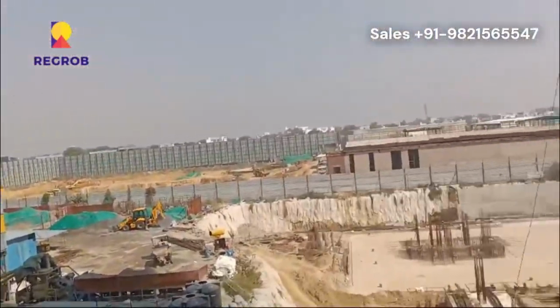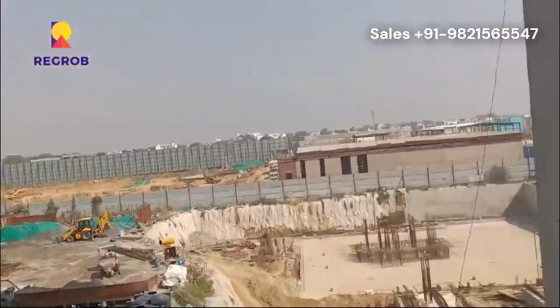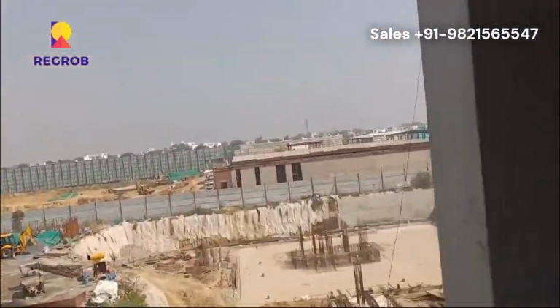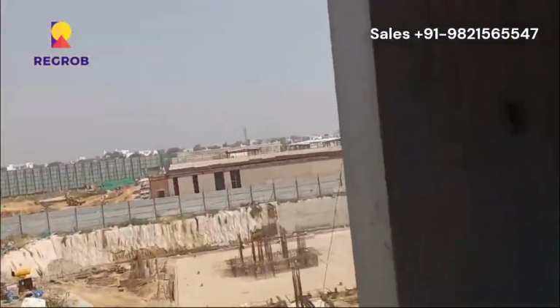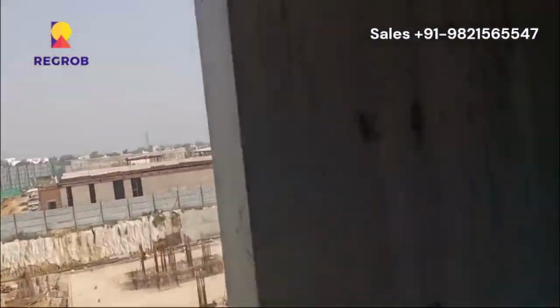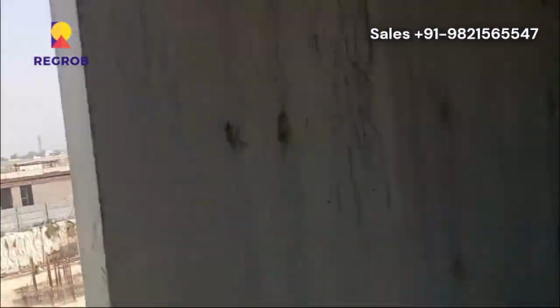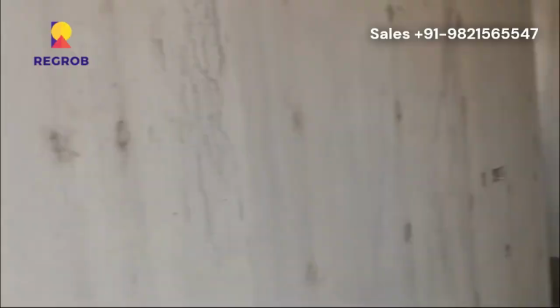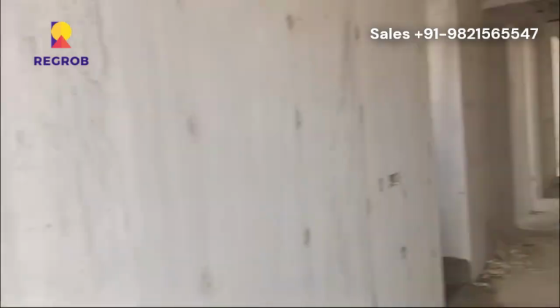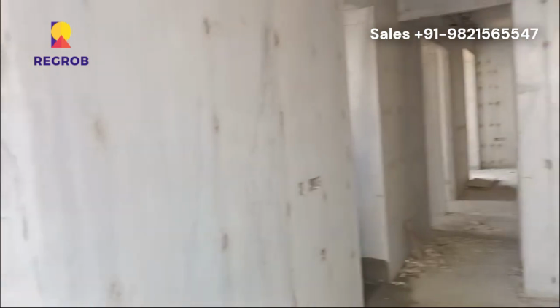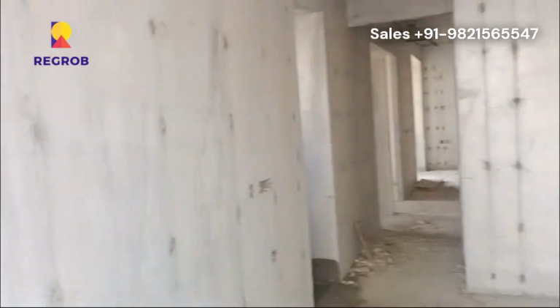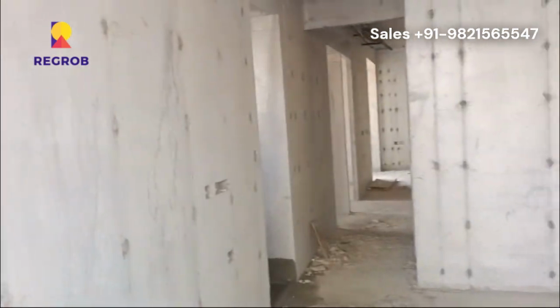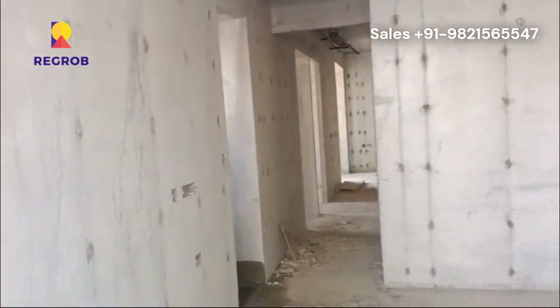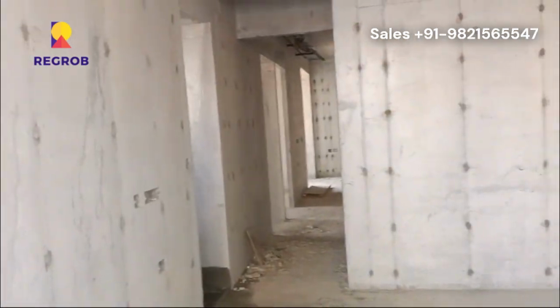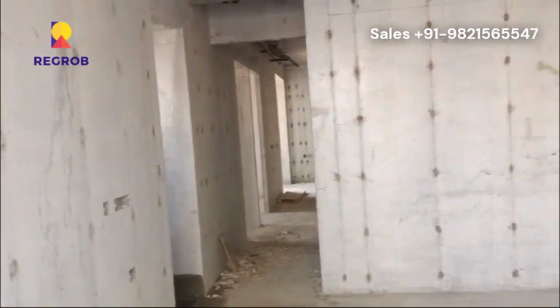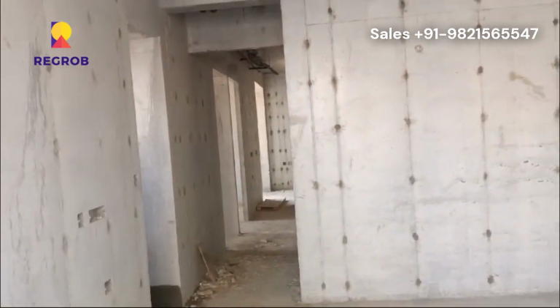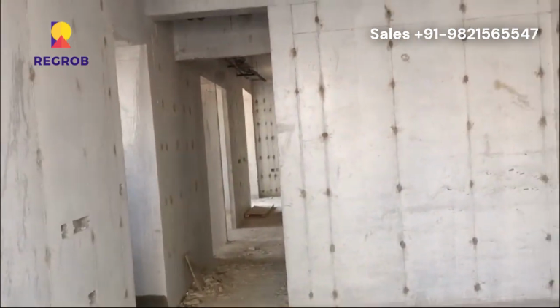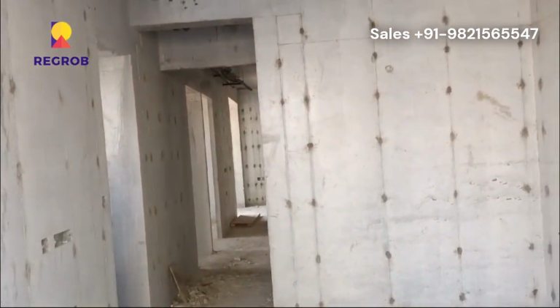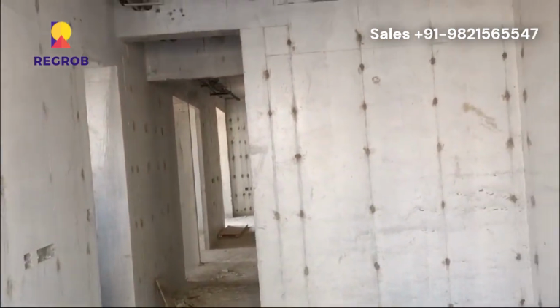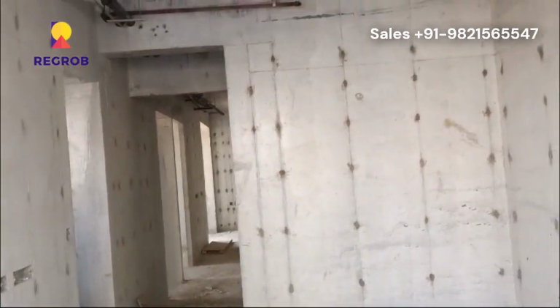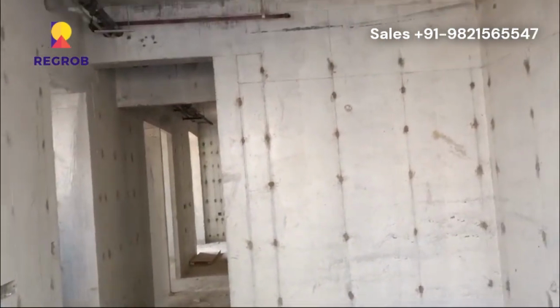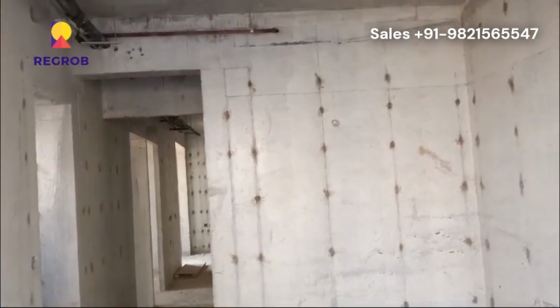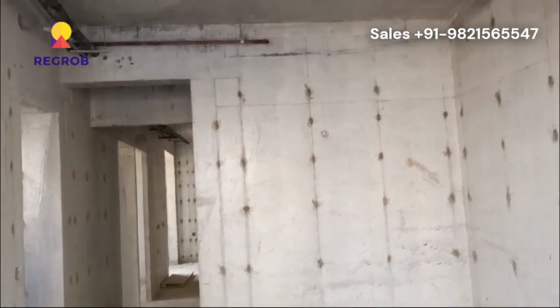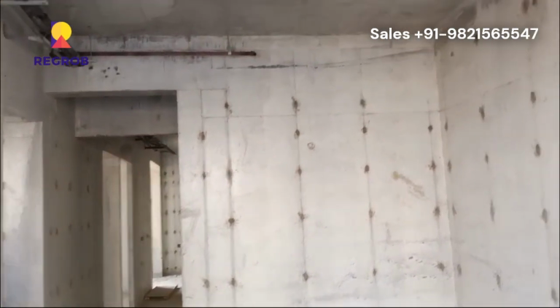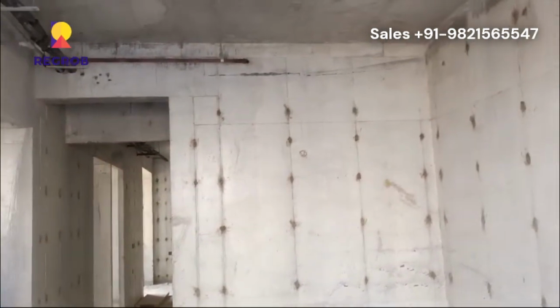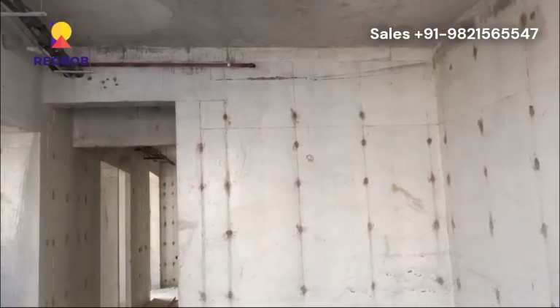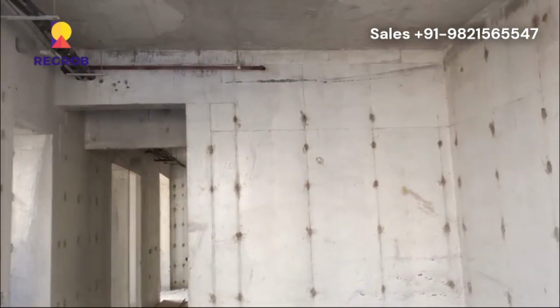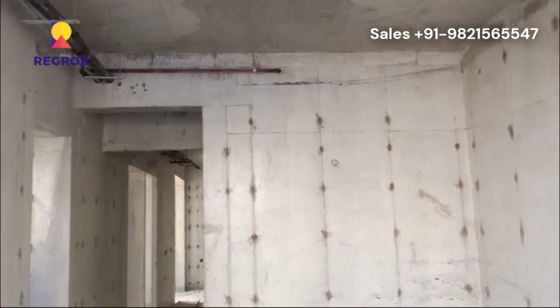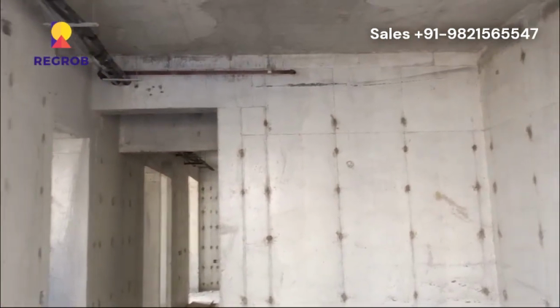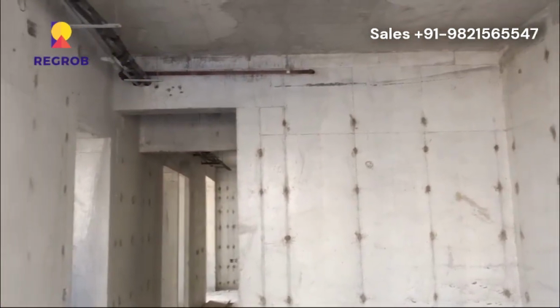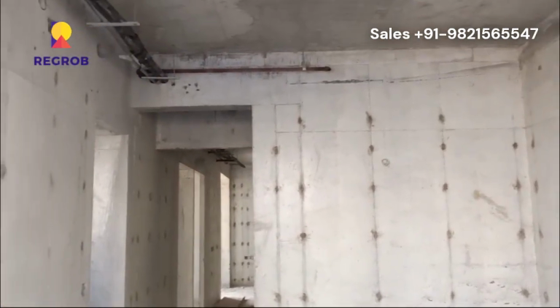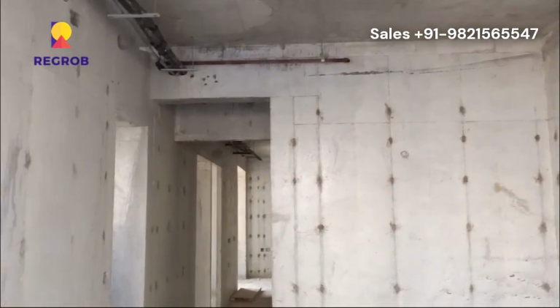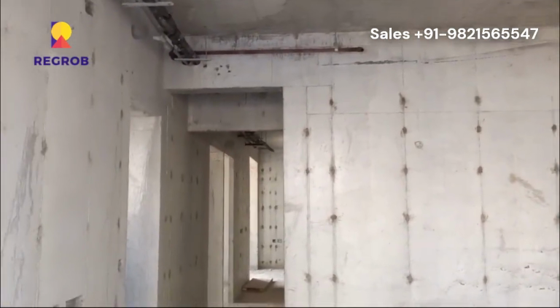If you are looking for a flat in this project, please call our property experts at the number given in the description.